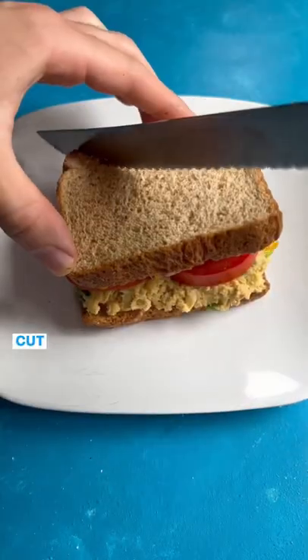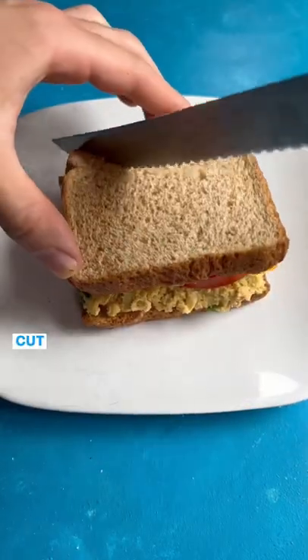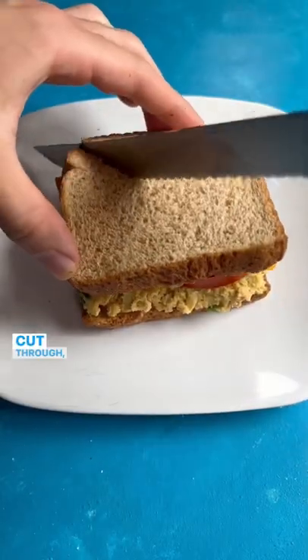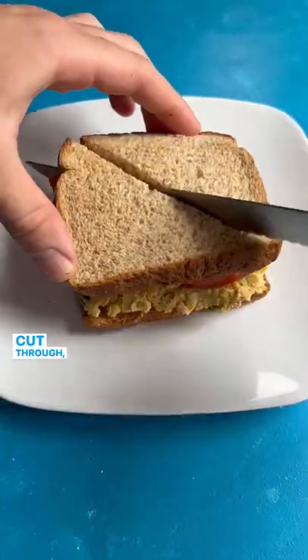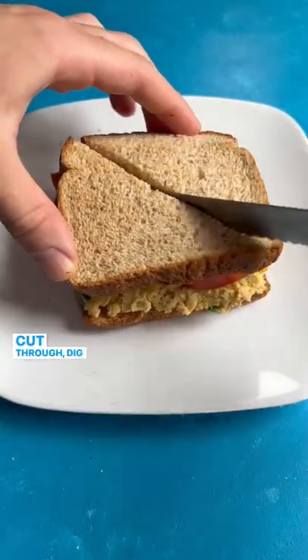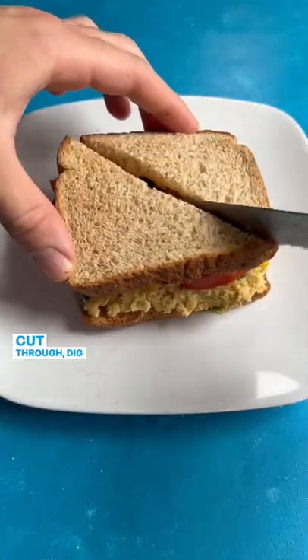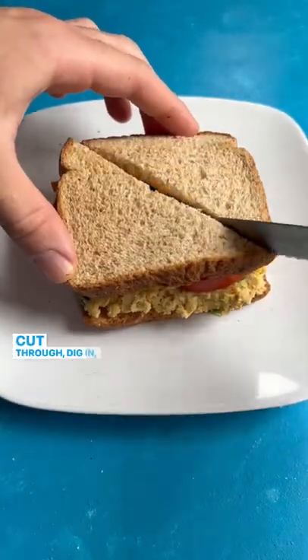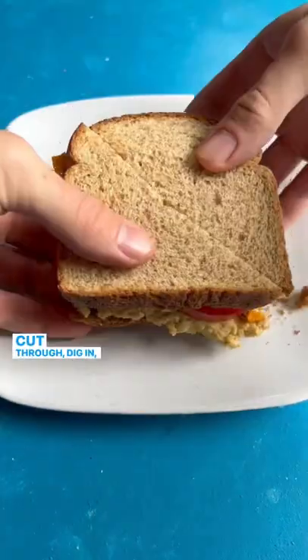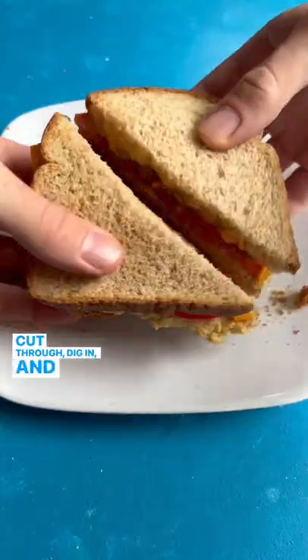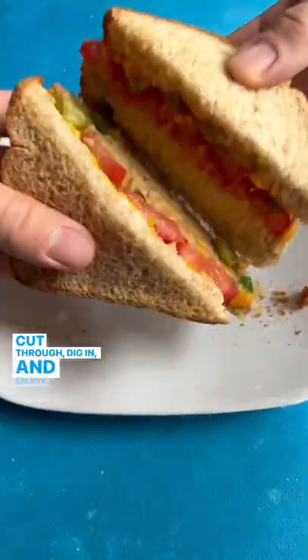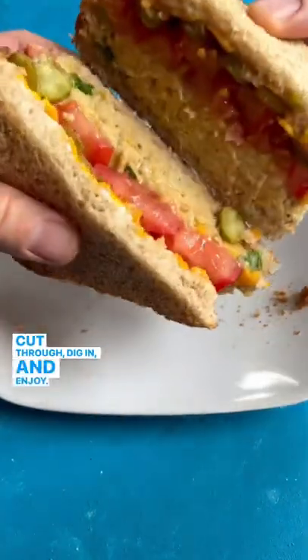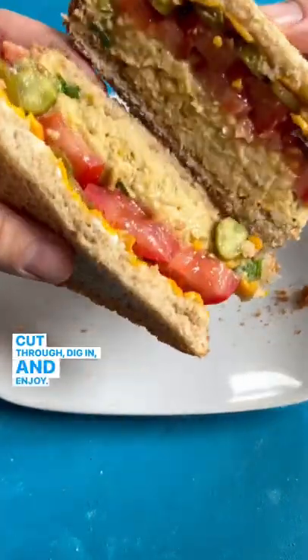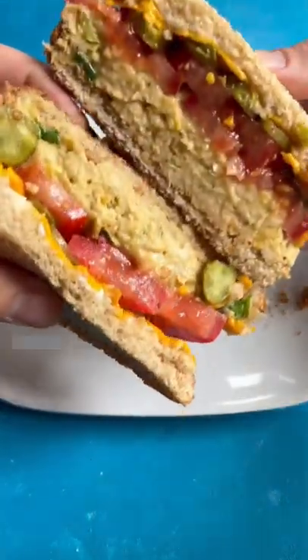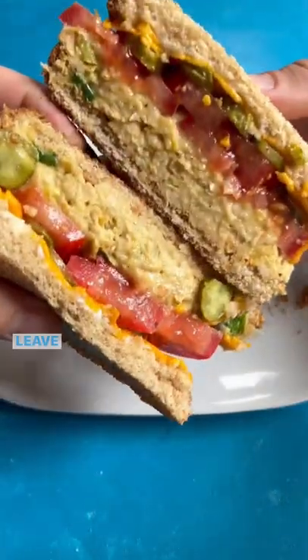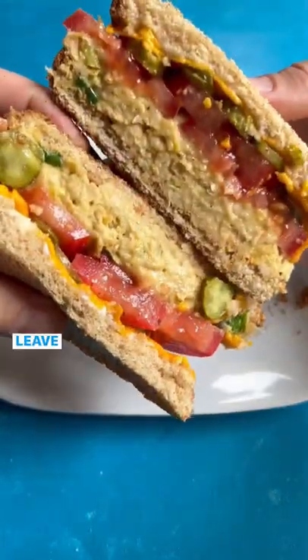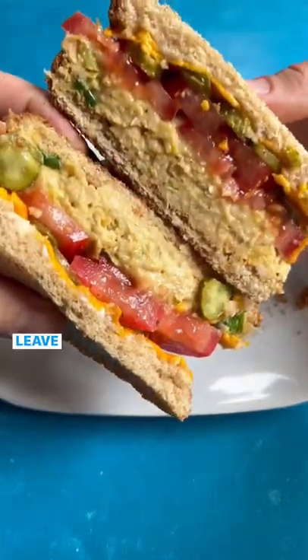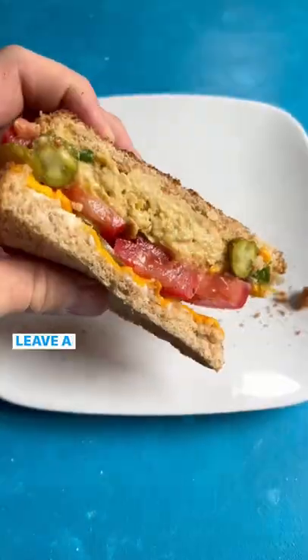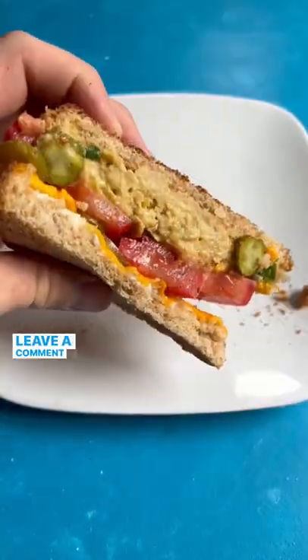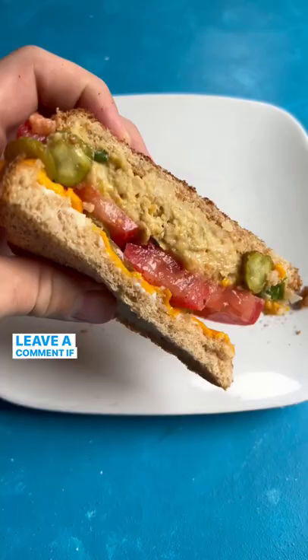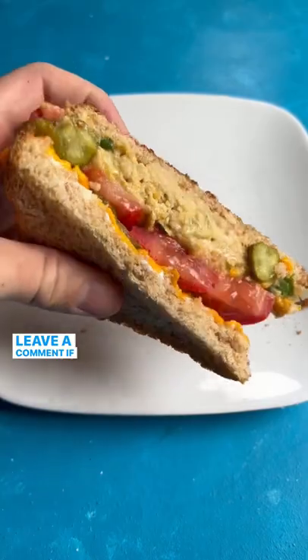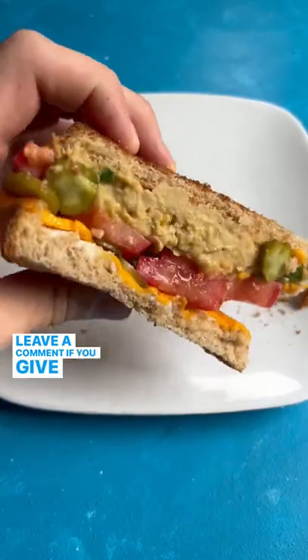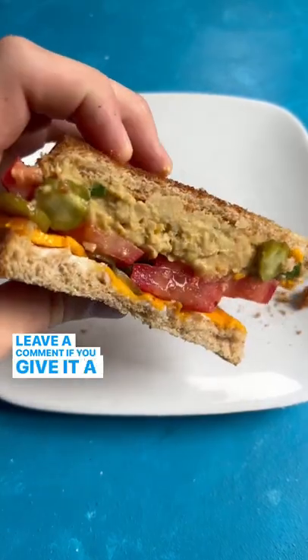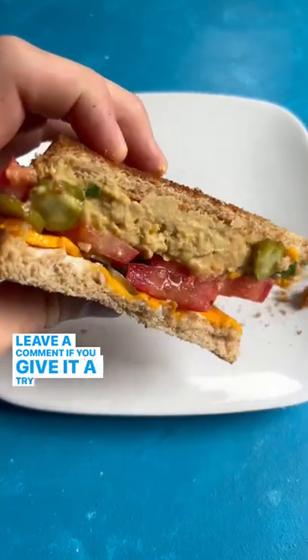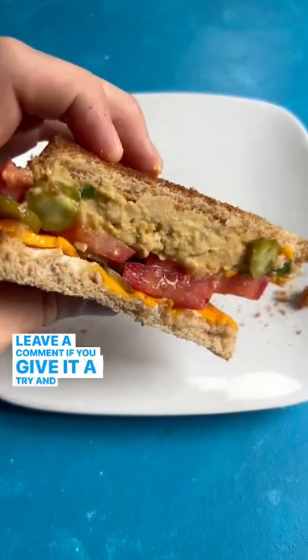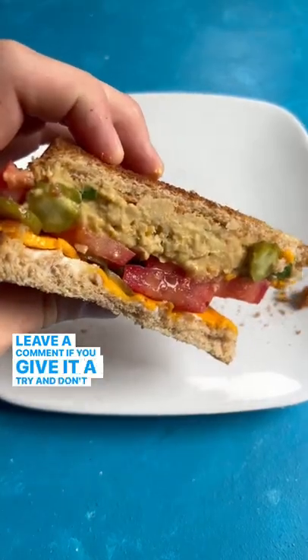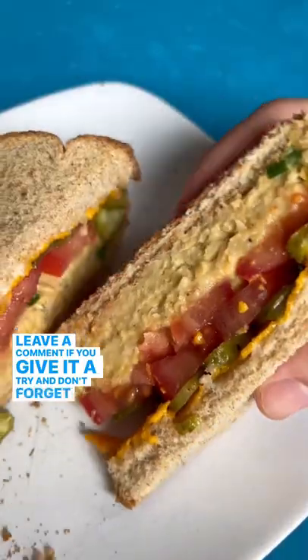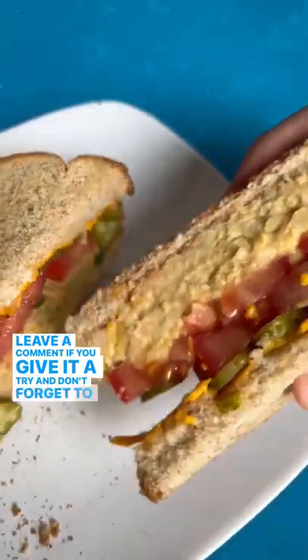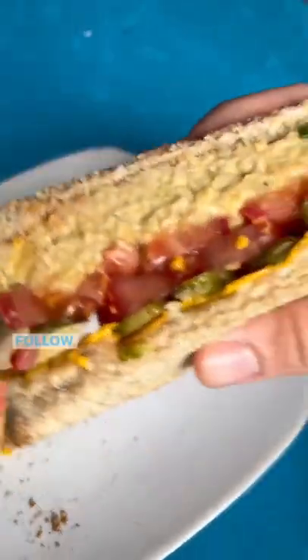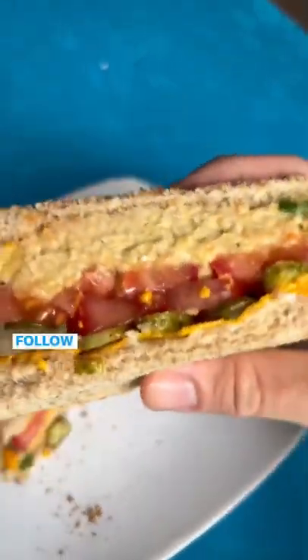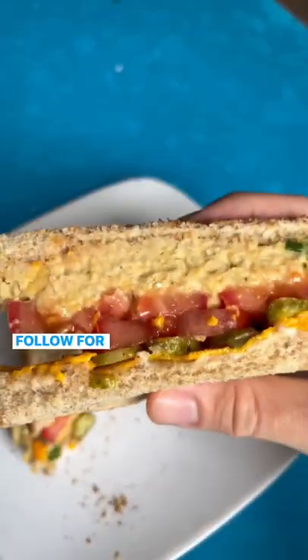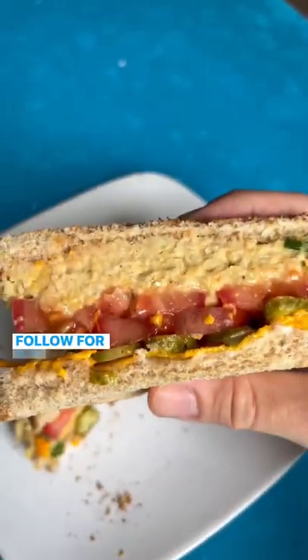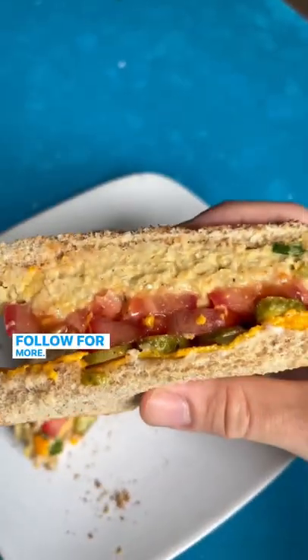Cut through, dig in and enjoy. Leave a comment if you give it a try and don't forget to follow for more.